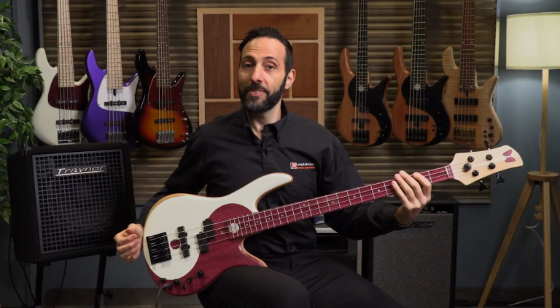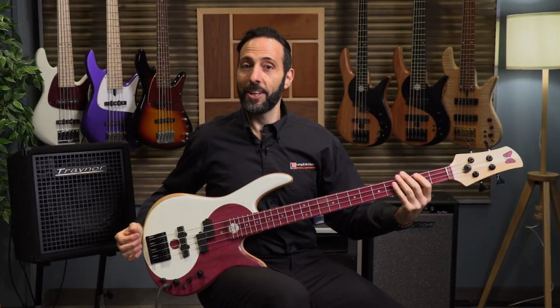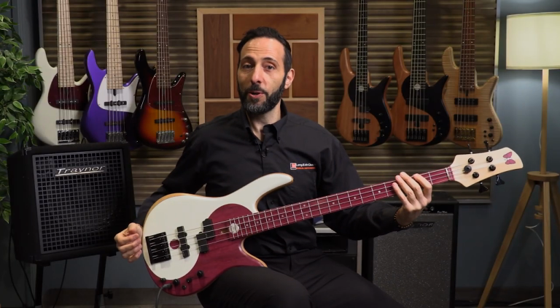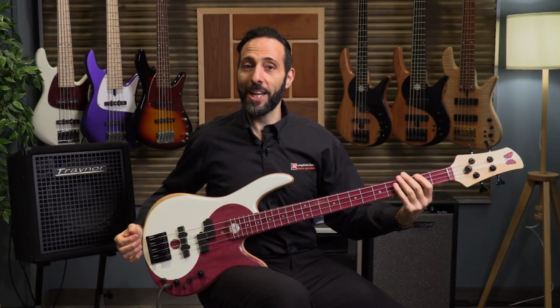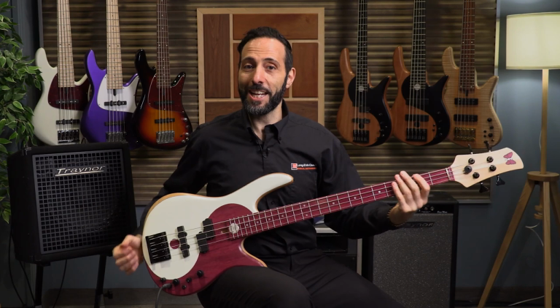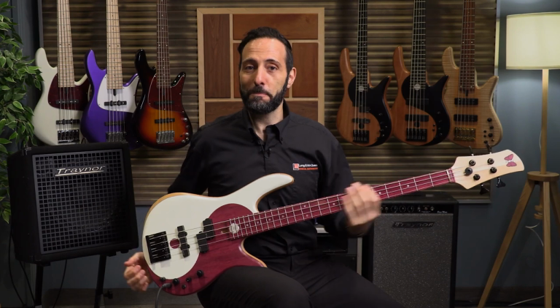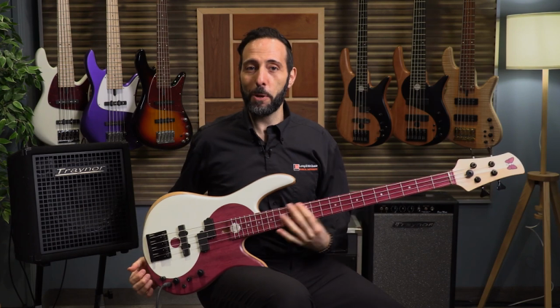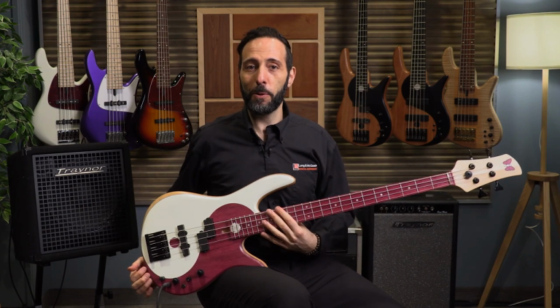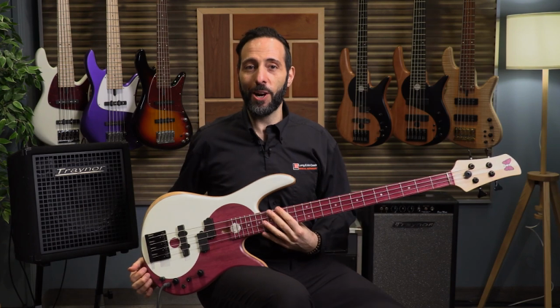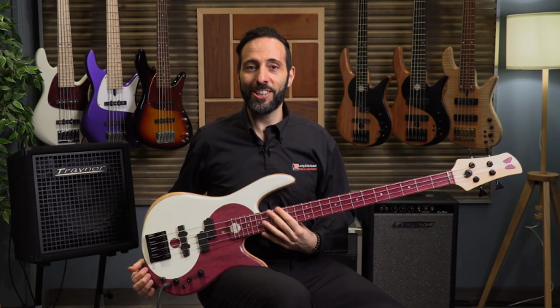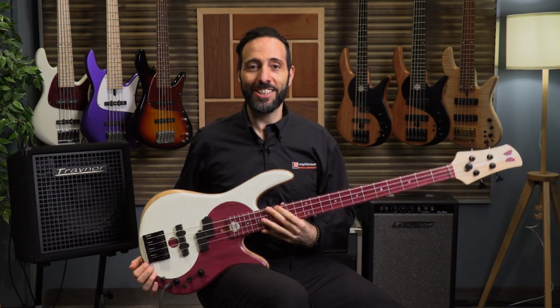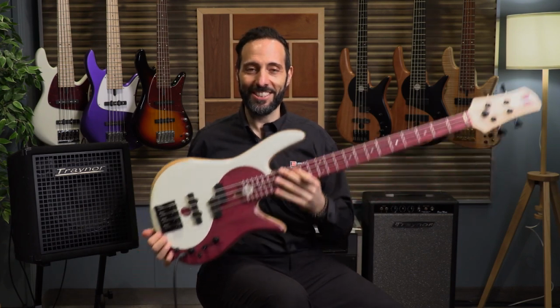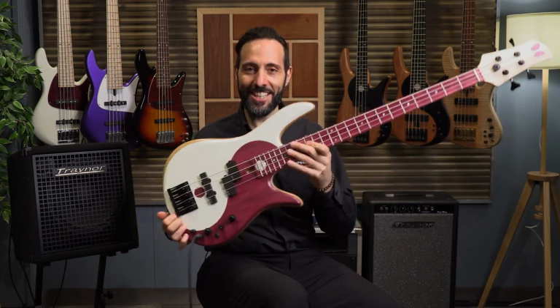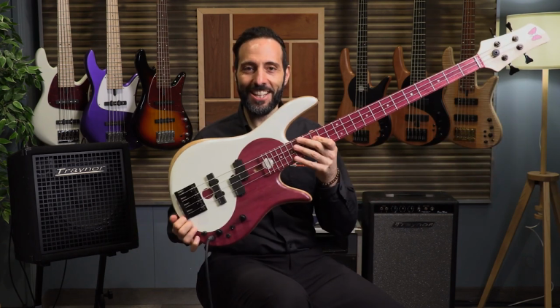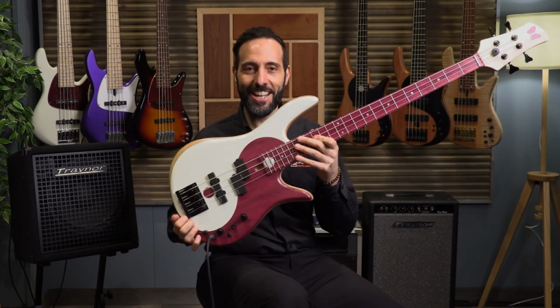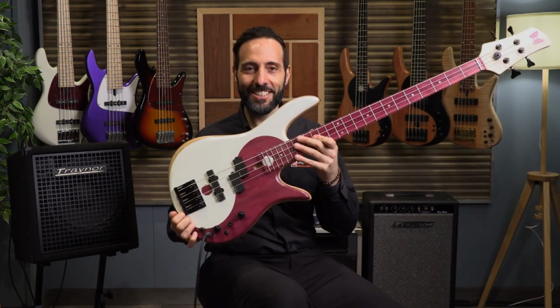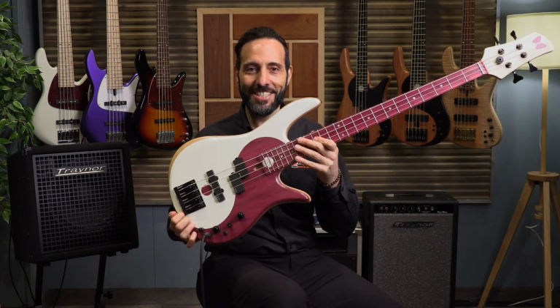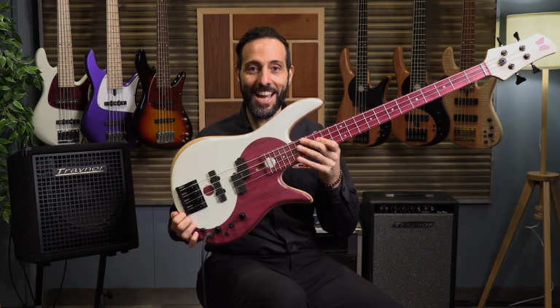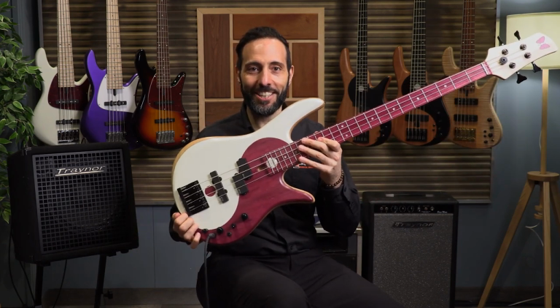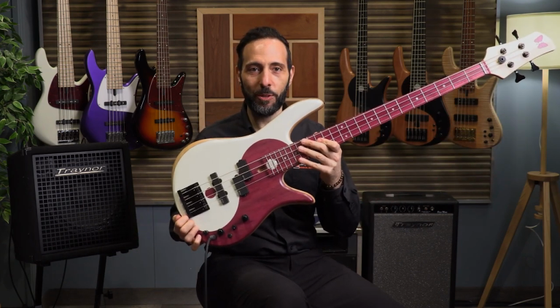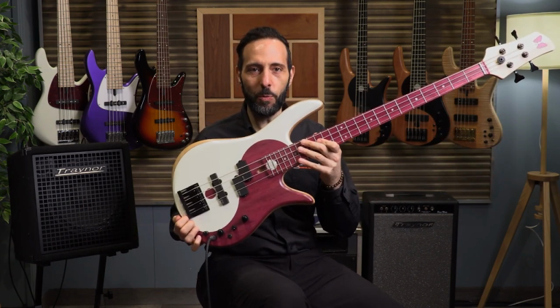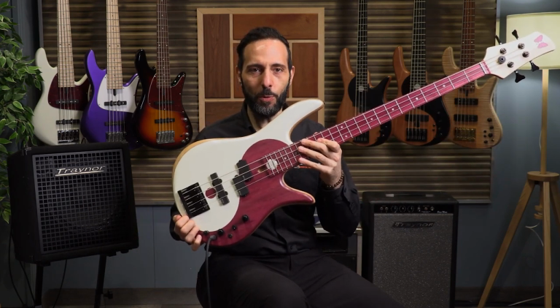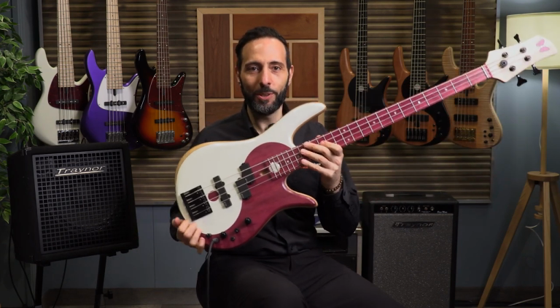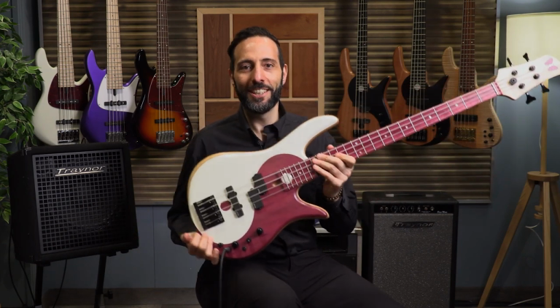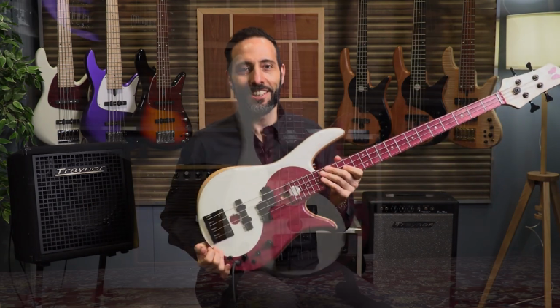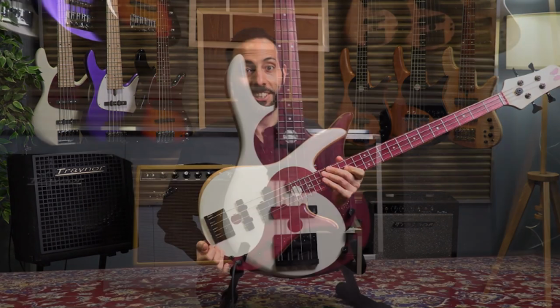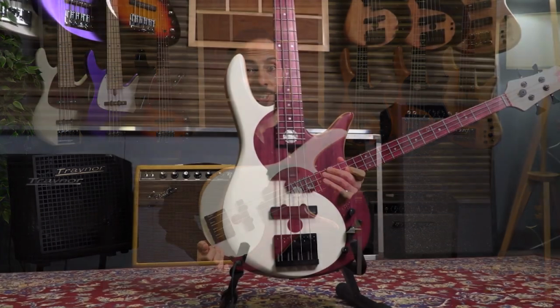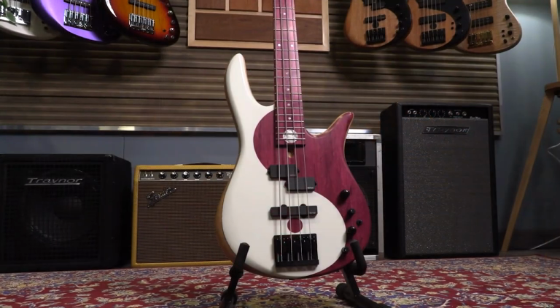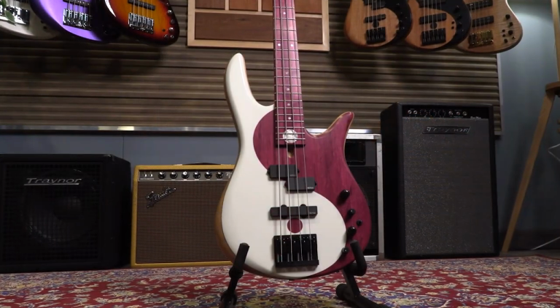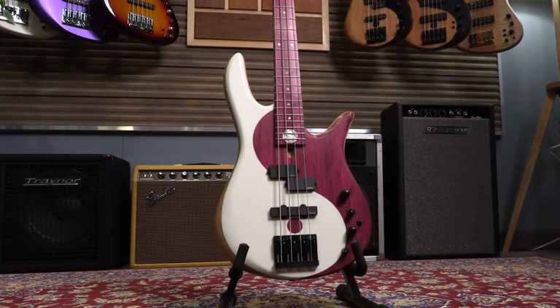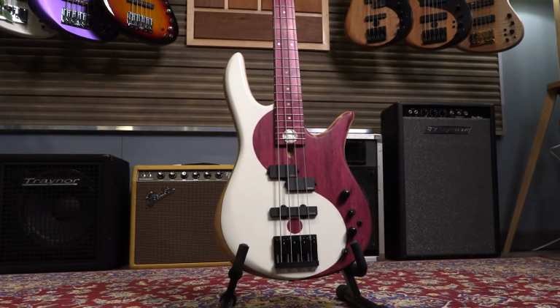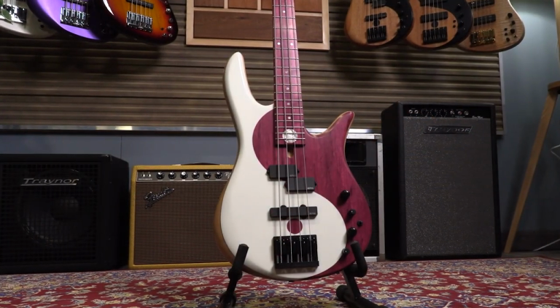Okay, Purple Heart Yin-Yang Standard. Let's check out the other ones.